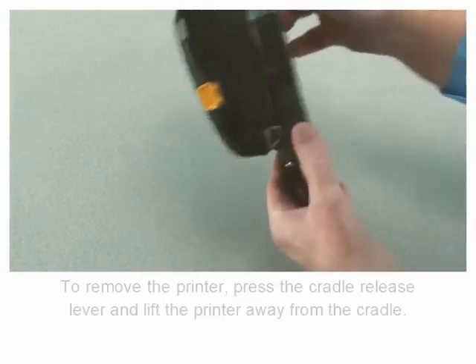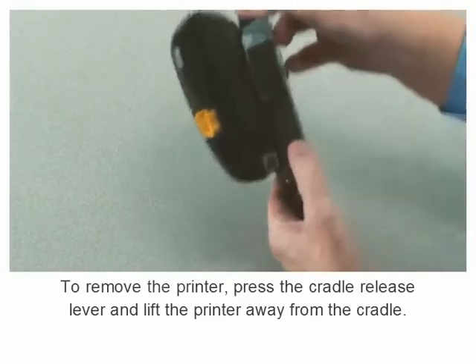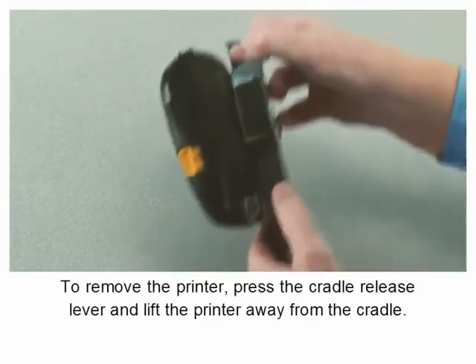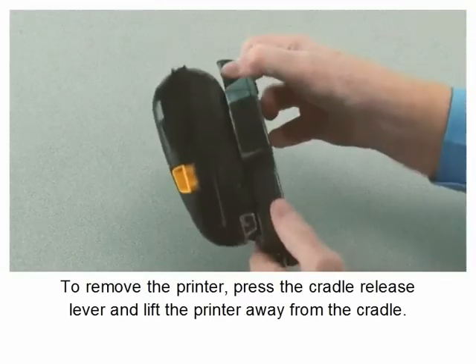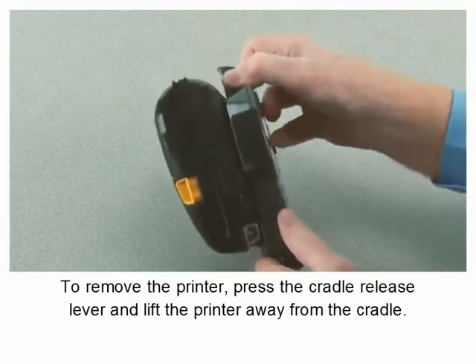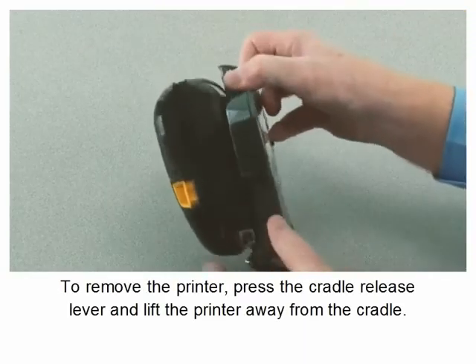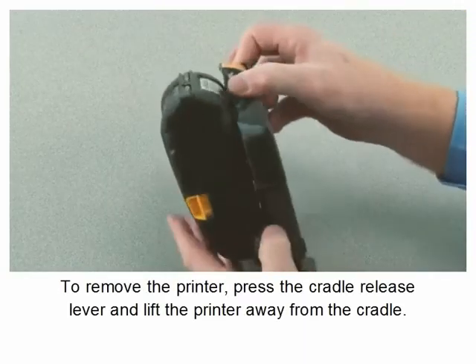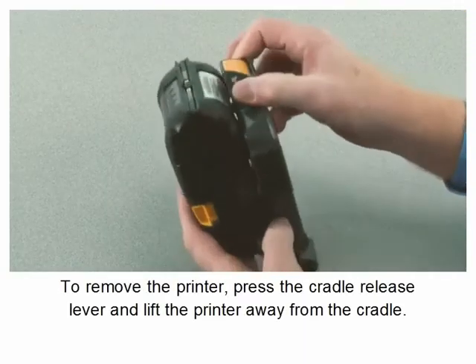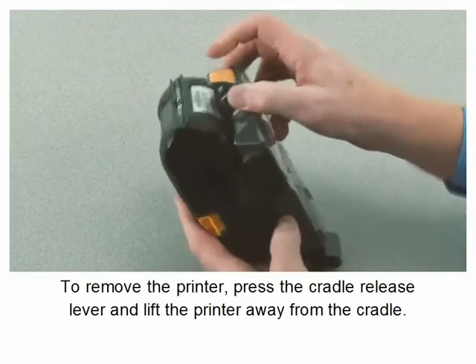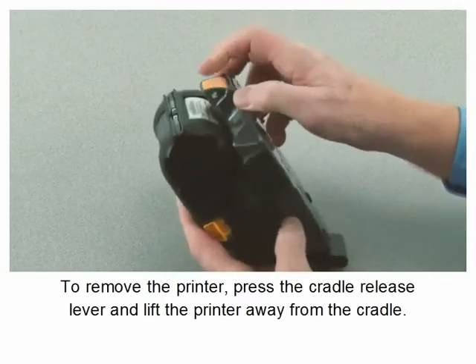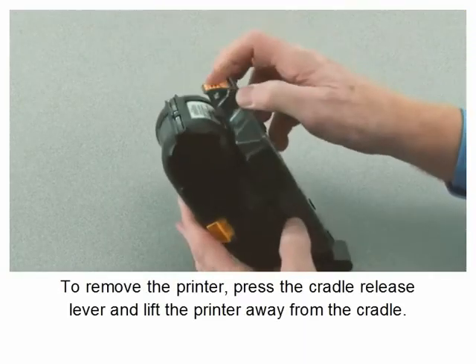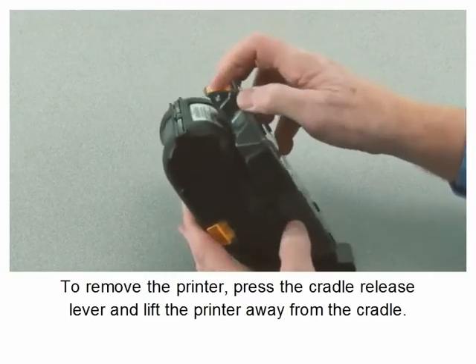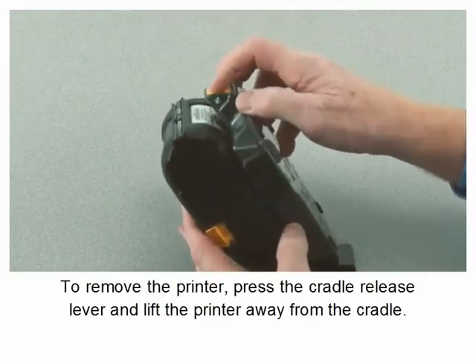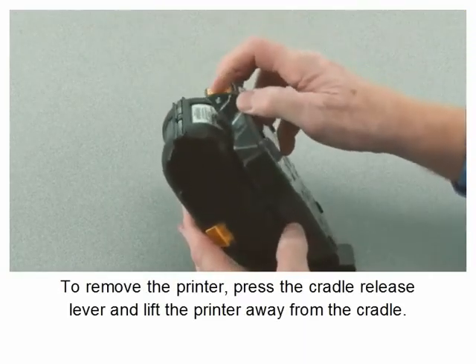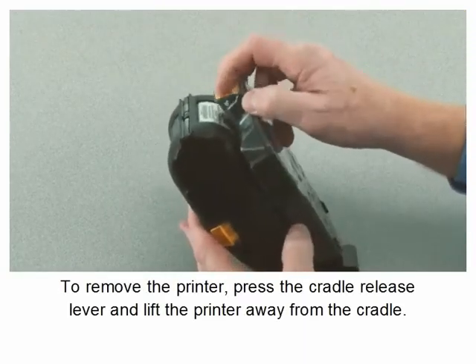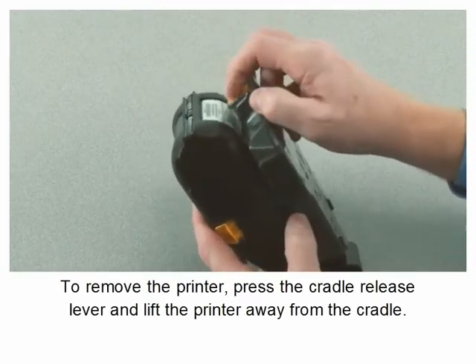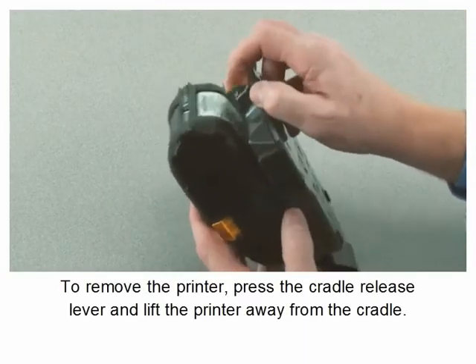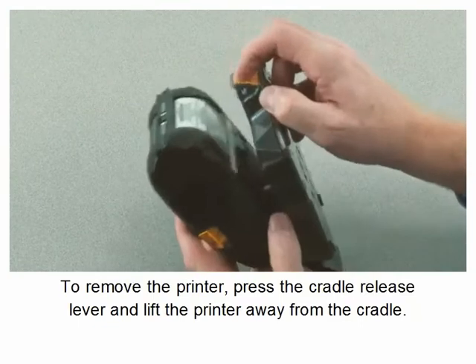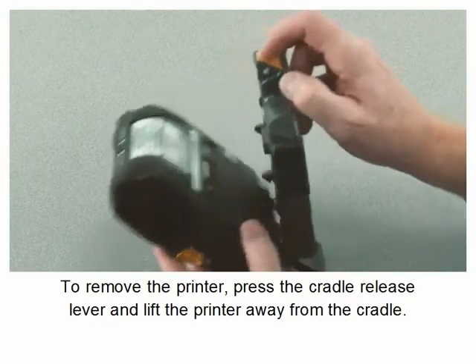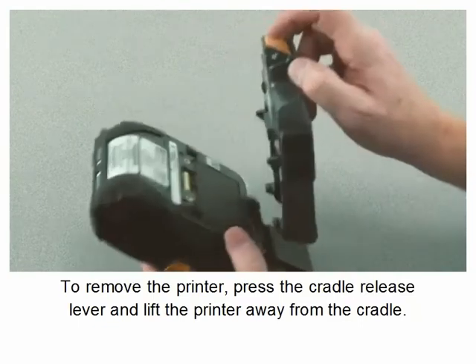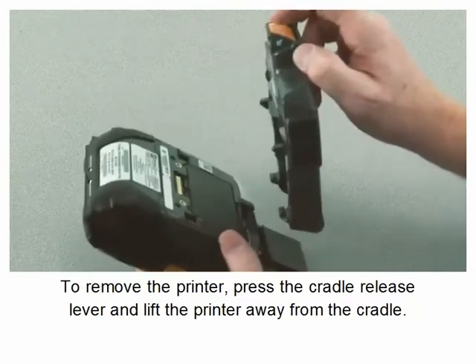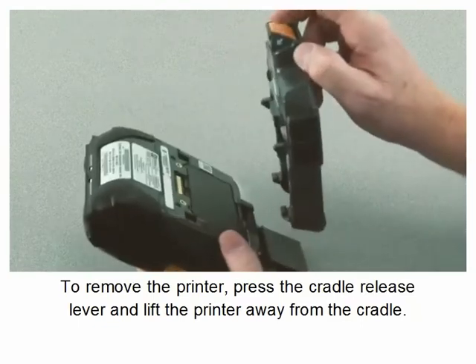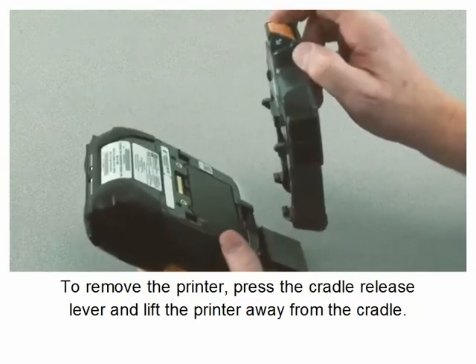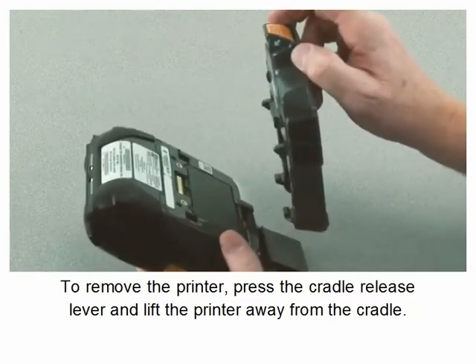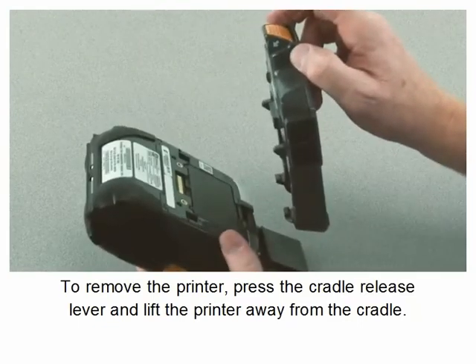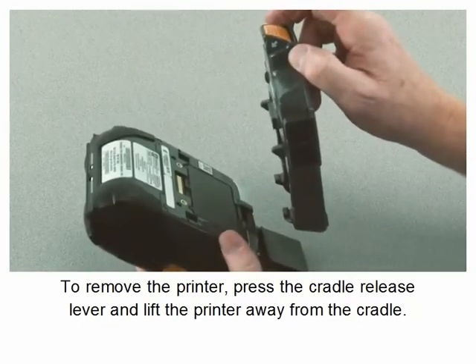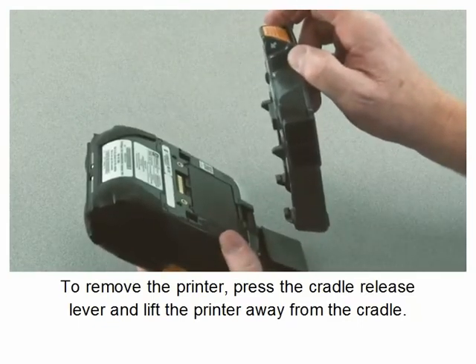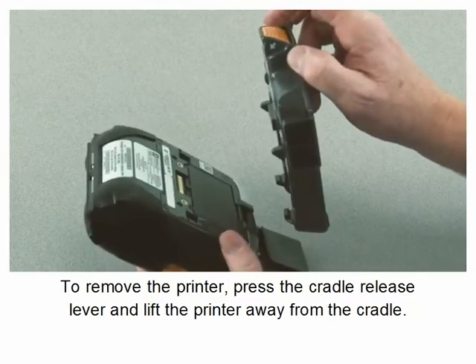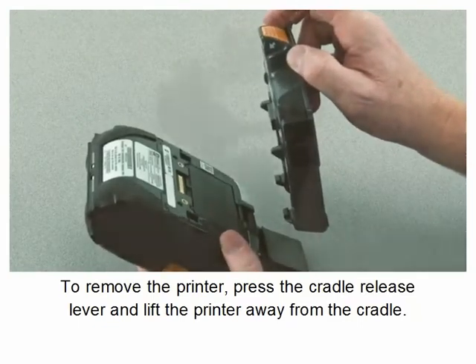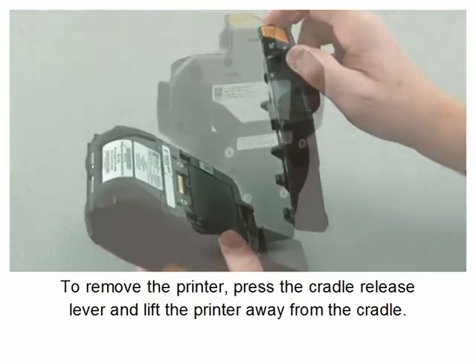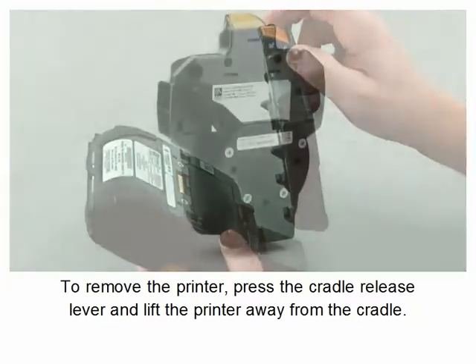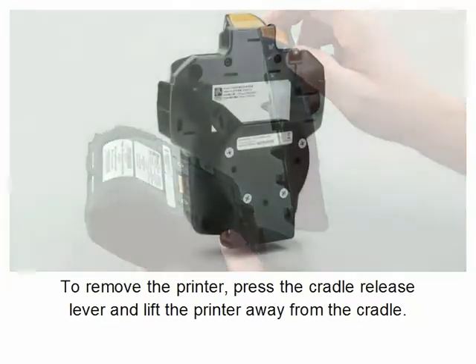To remove the printer, press the cradle release lever and lift the printer away from the cradle.